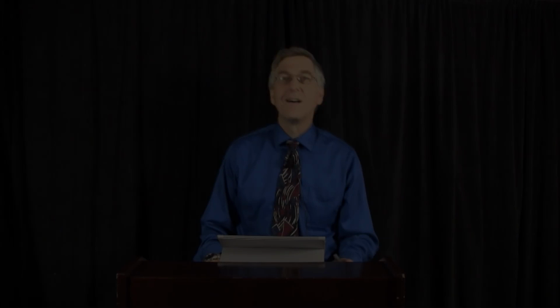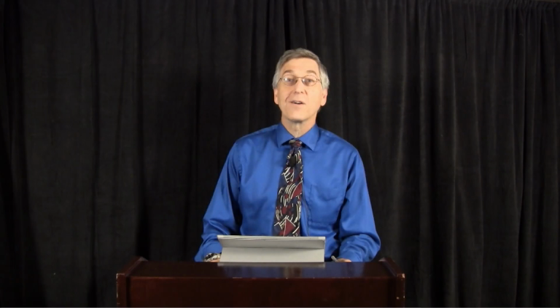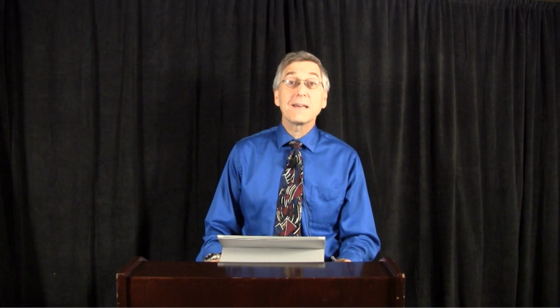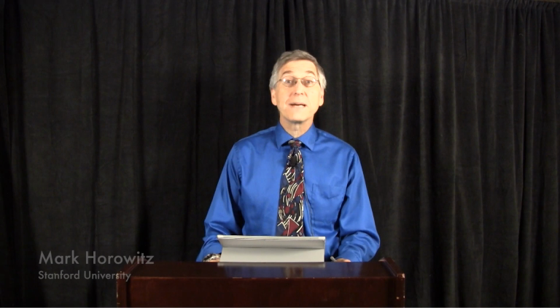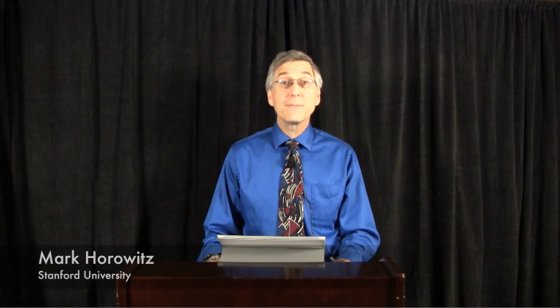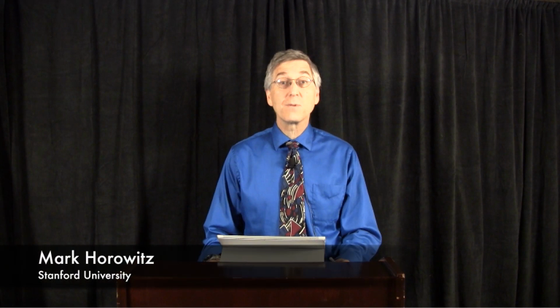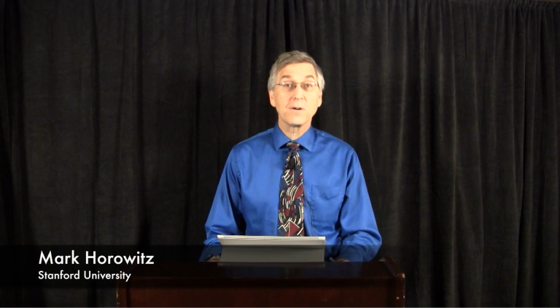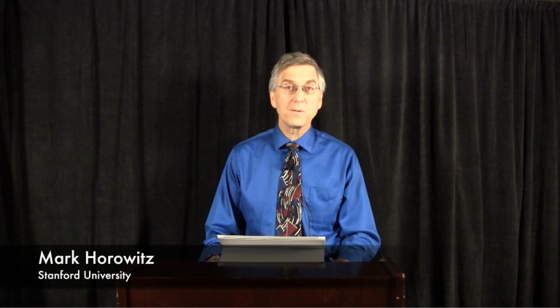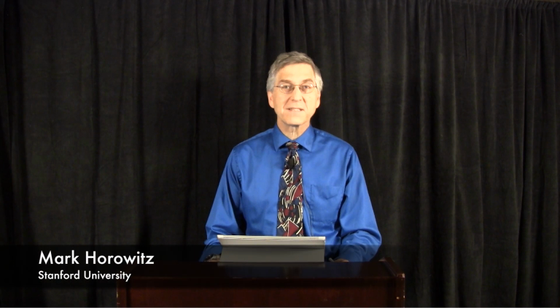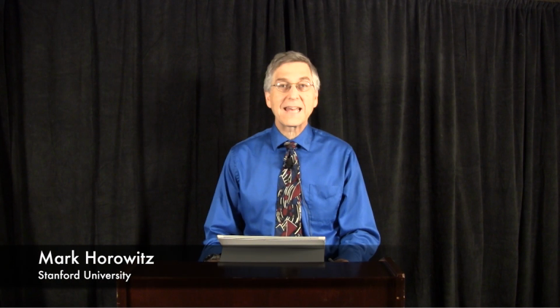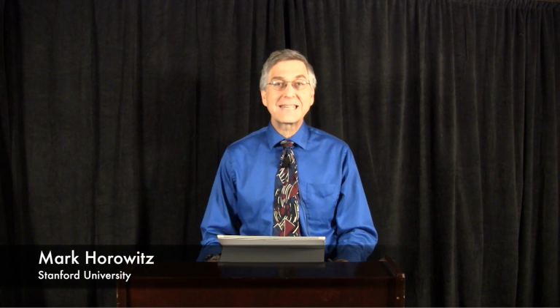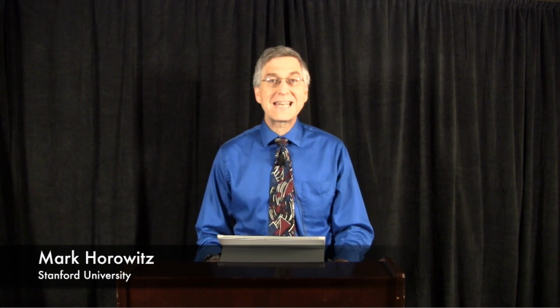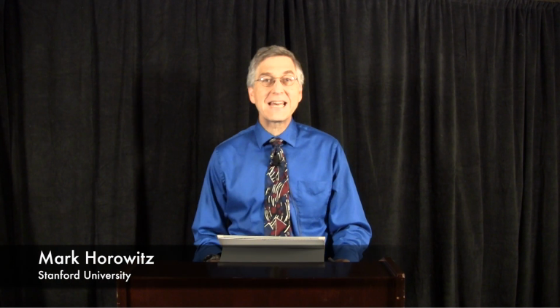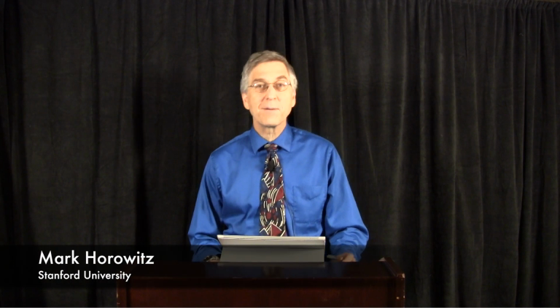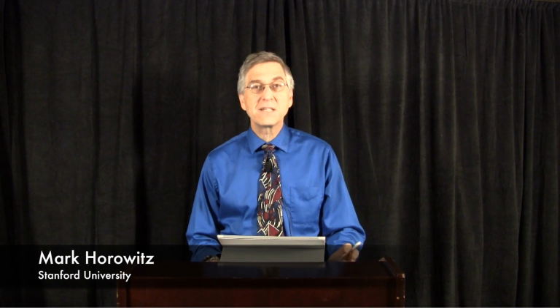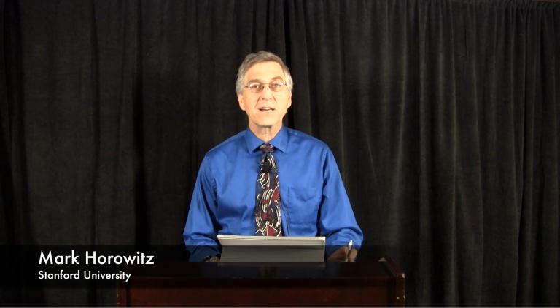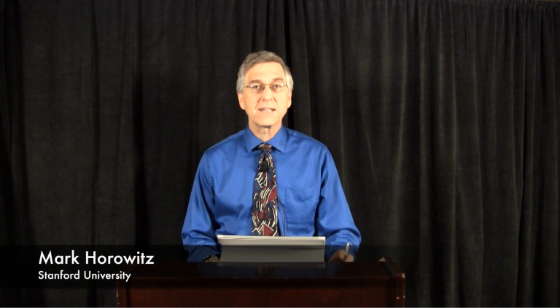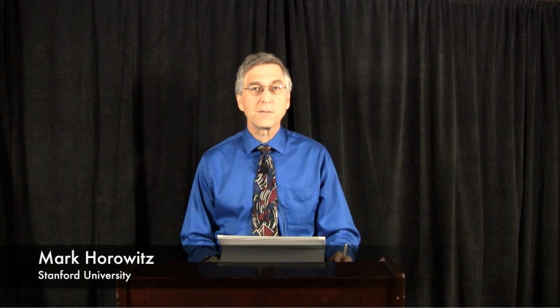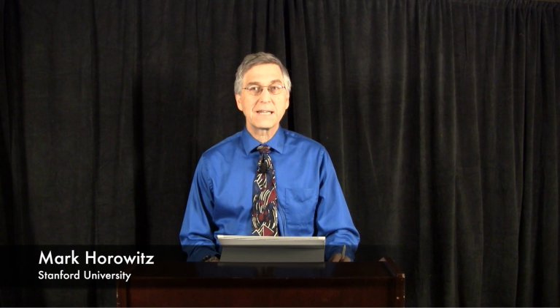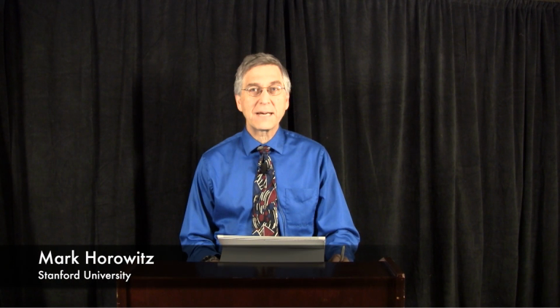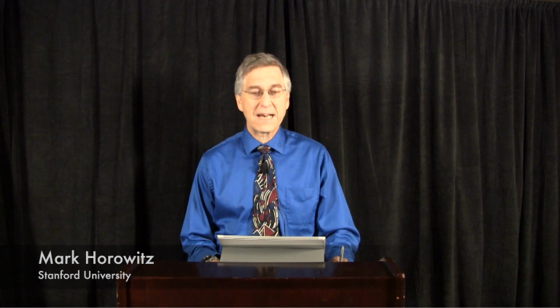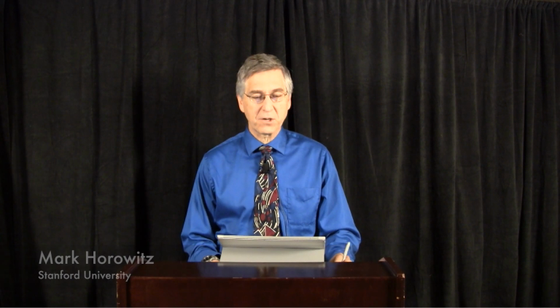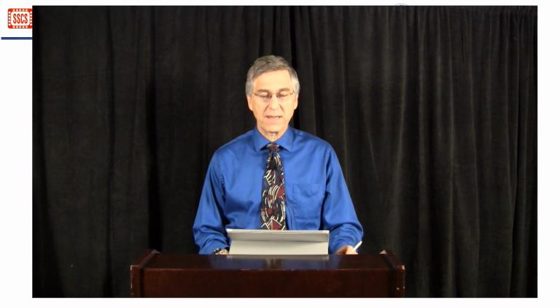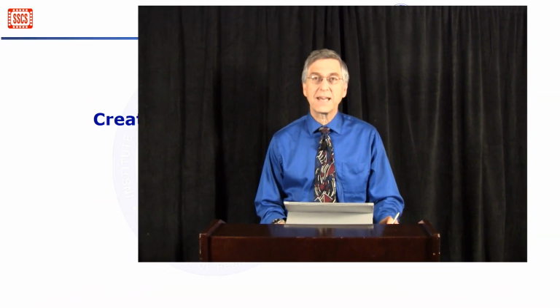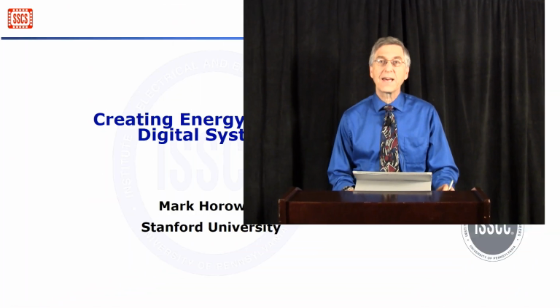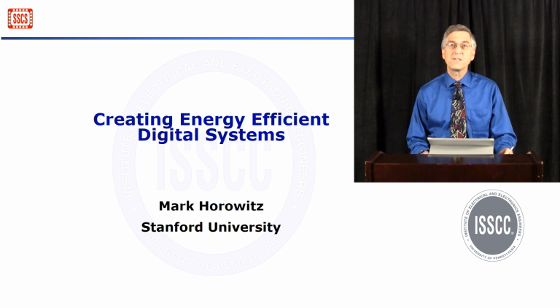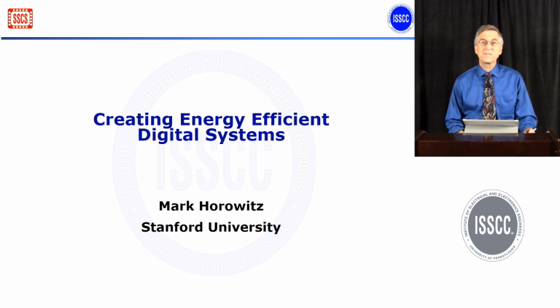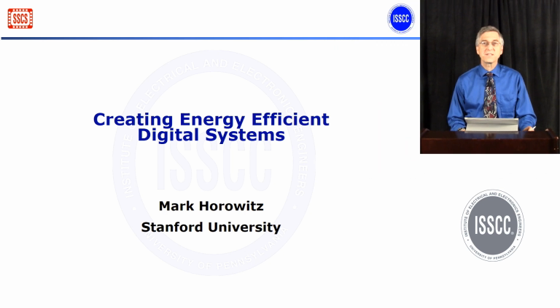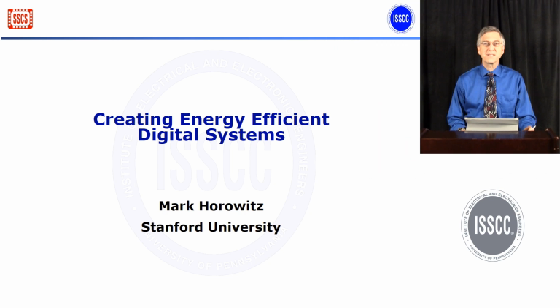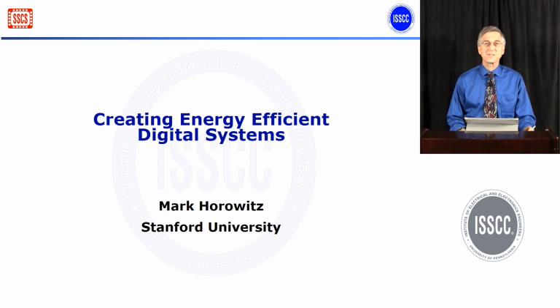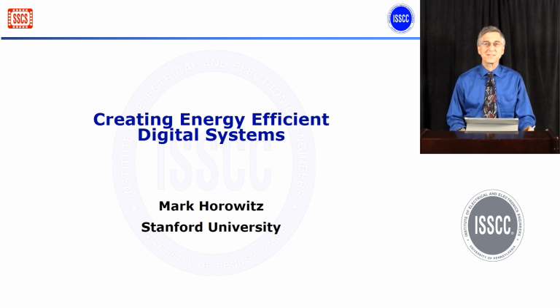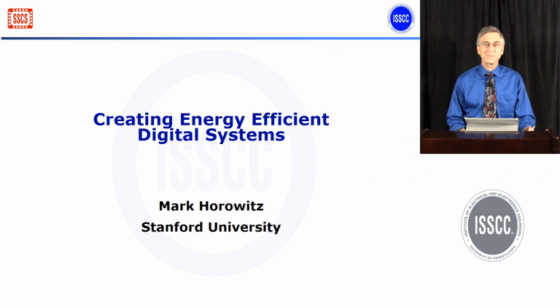My name is Mark Horowitz, and today I'll be talking a little bit about how to create energy efficient digital systems.